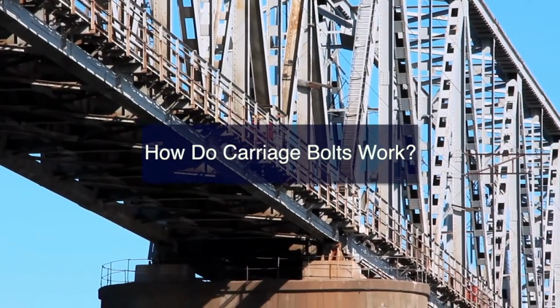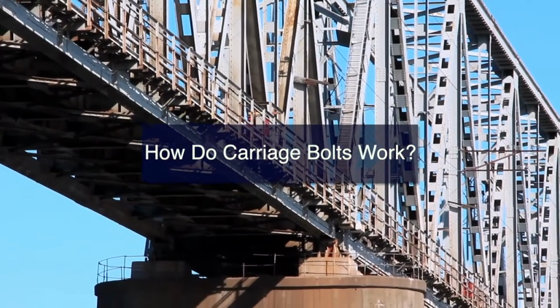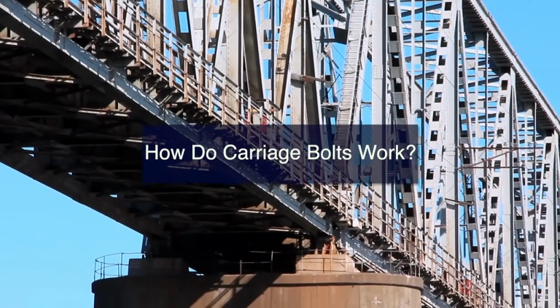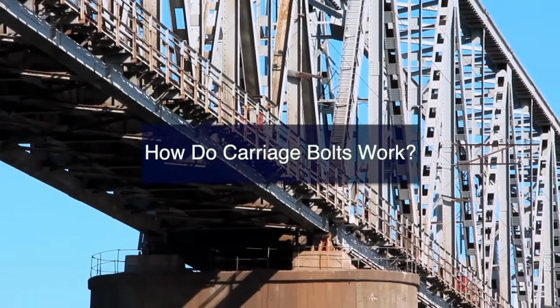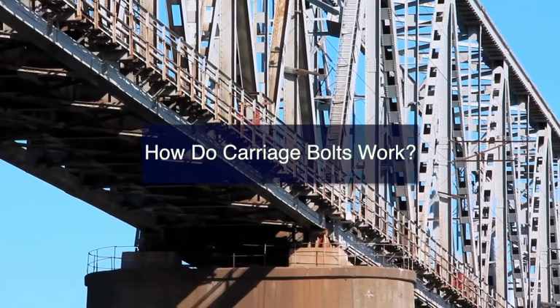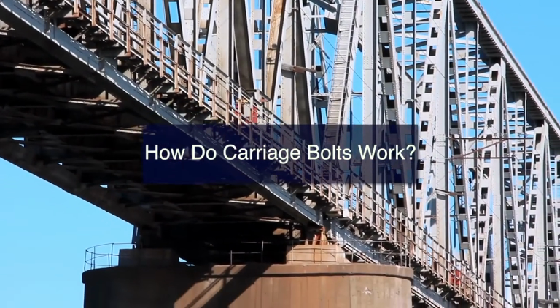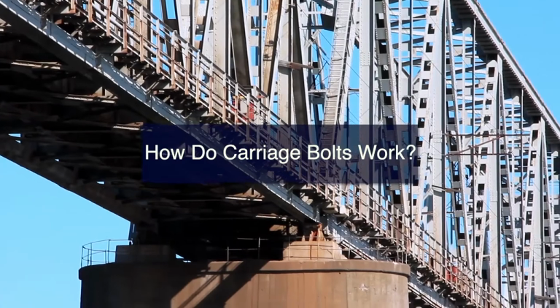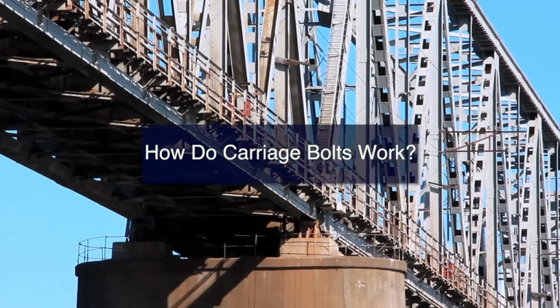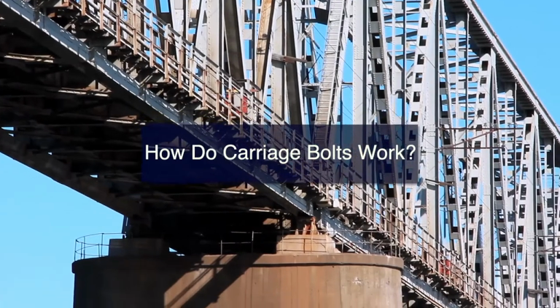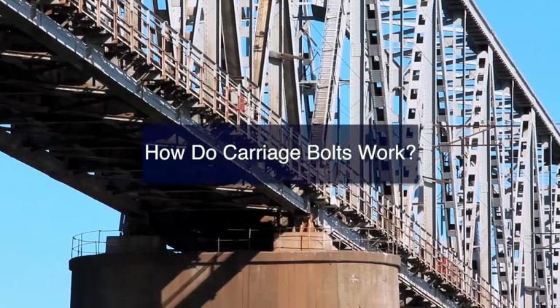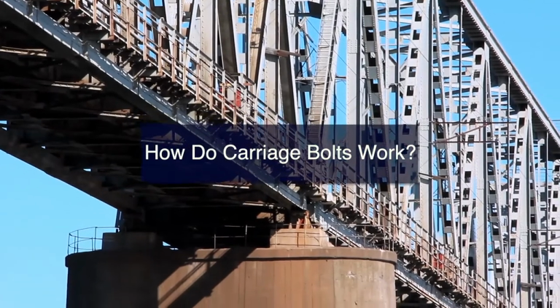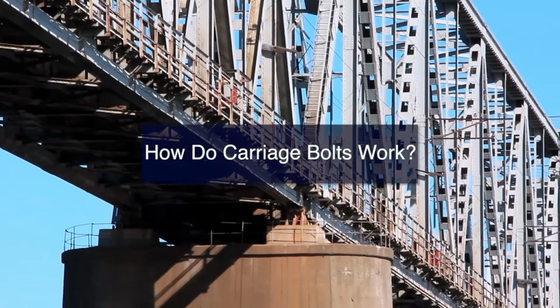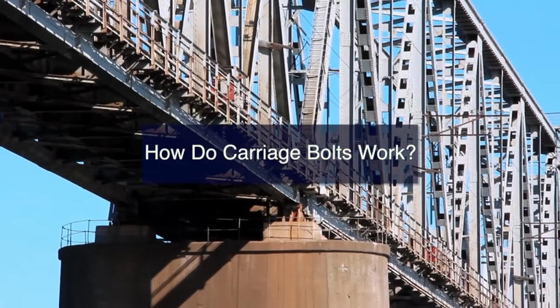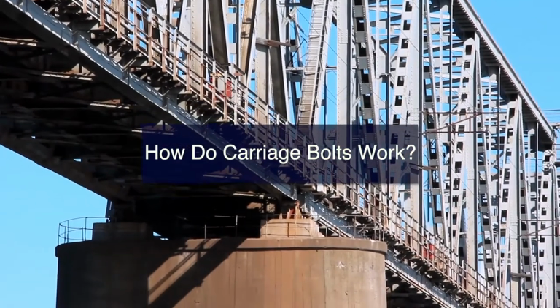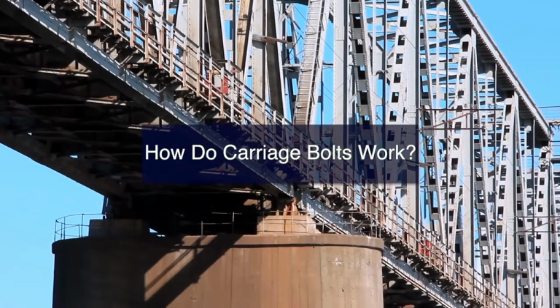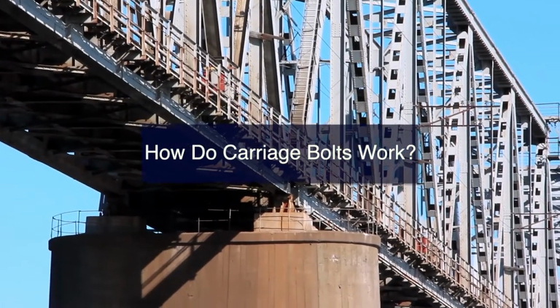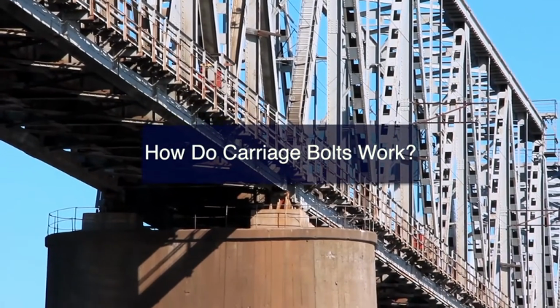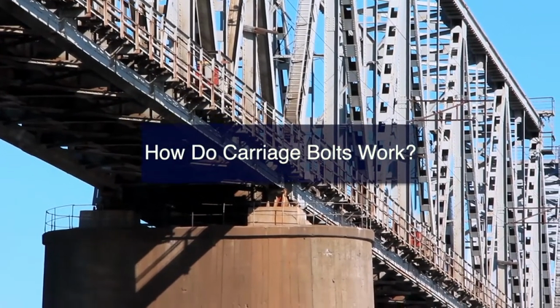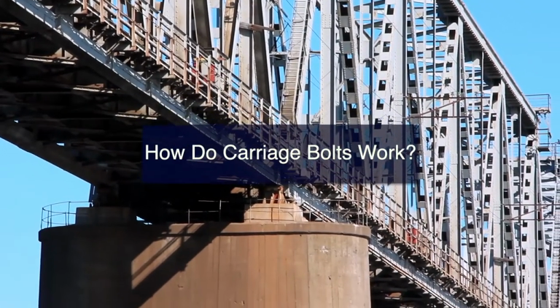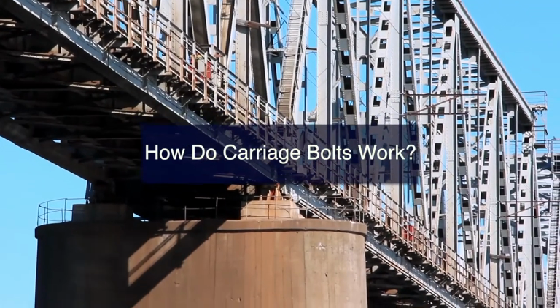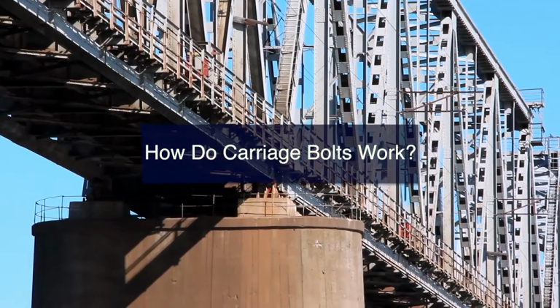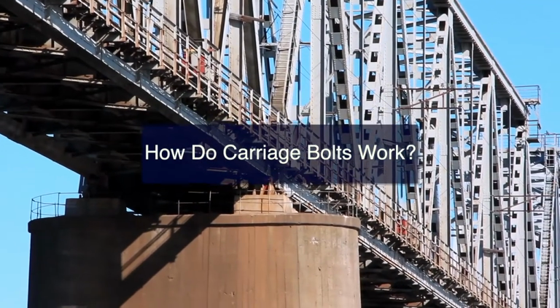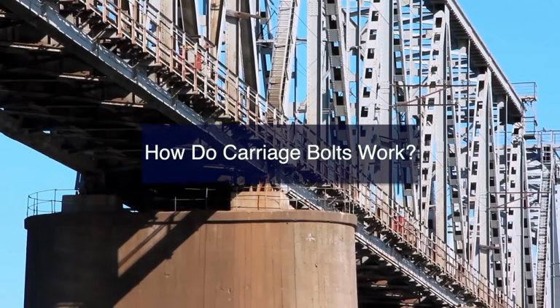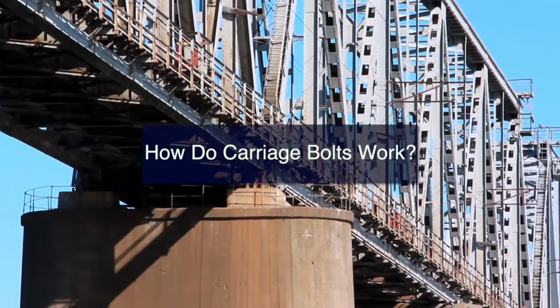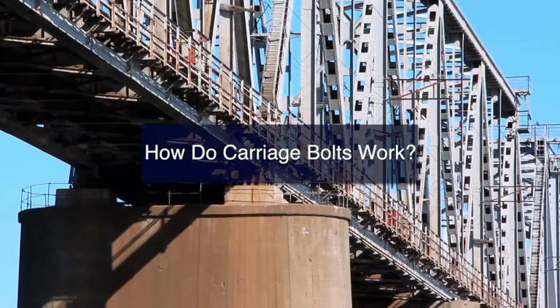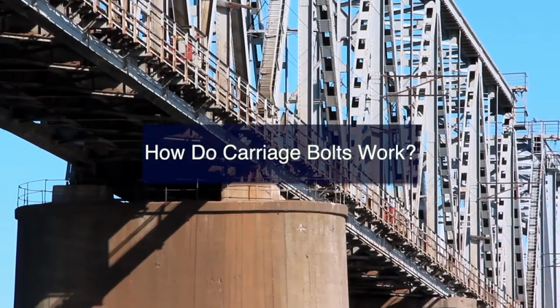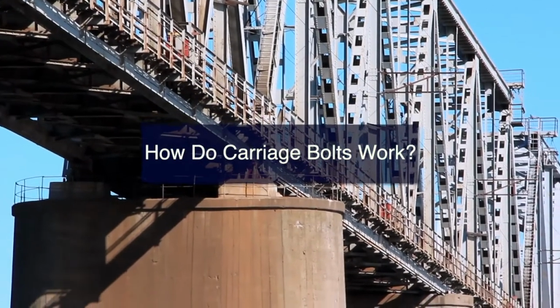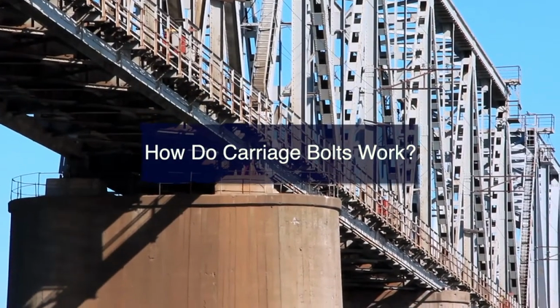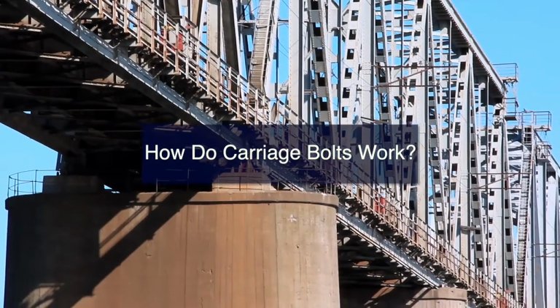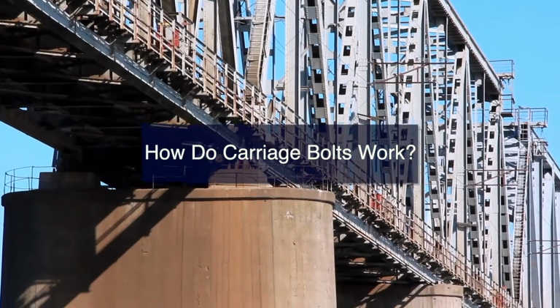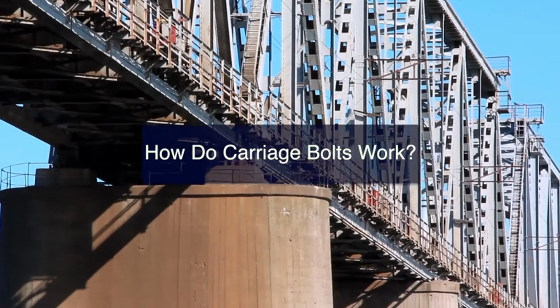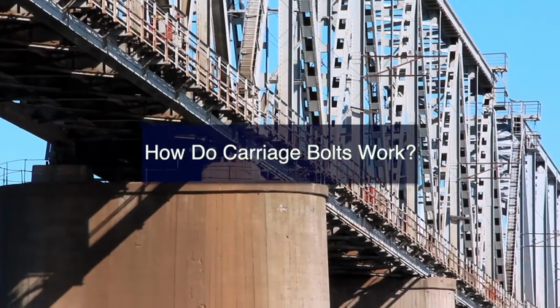They are placed in pre-drilled holes. They have a square-shaped neck, which prevents them from turning and maintains tension.